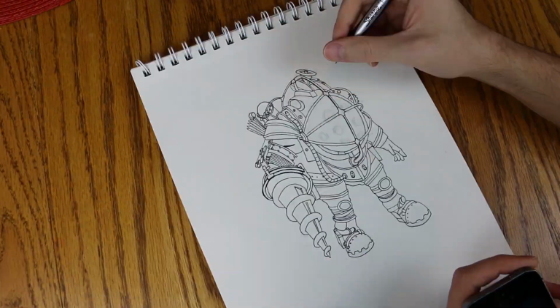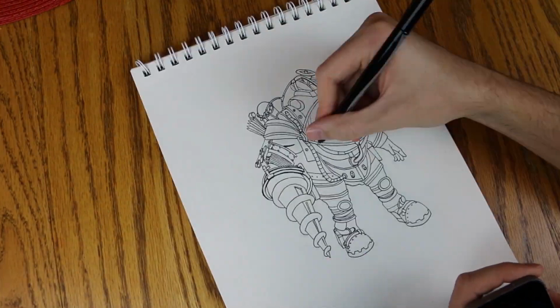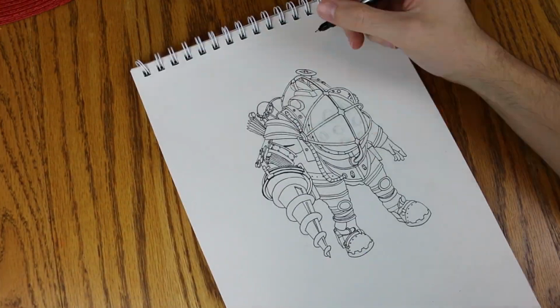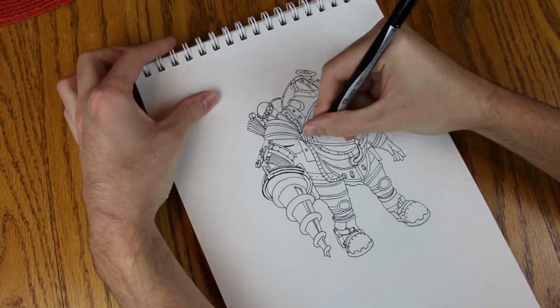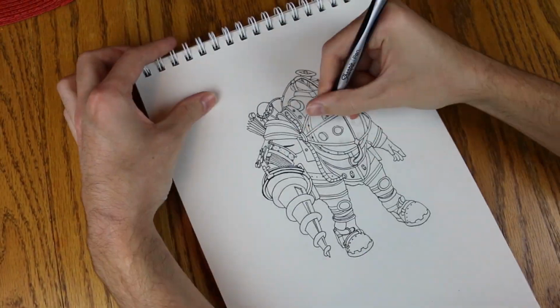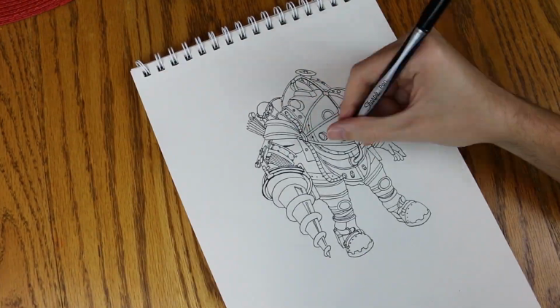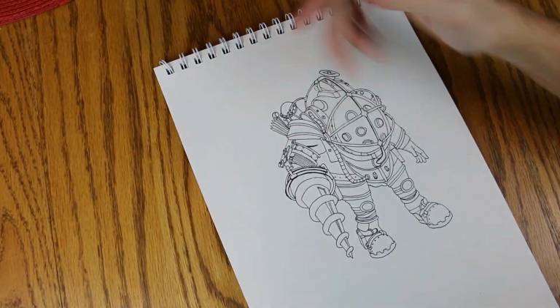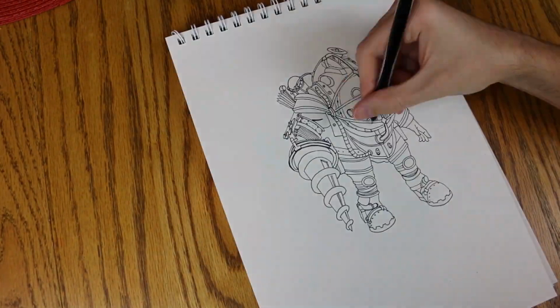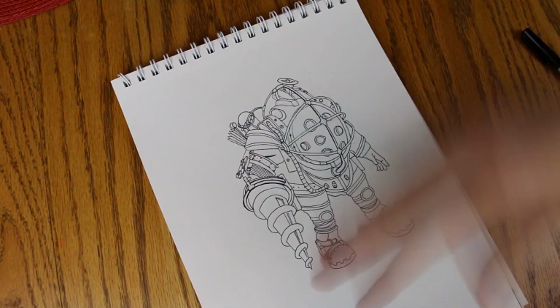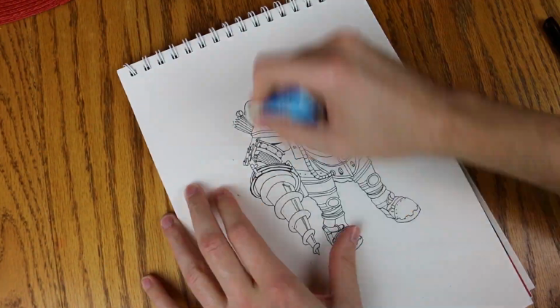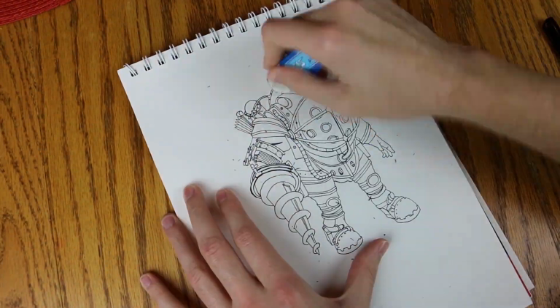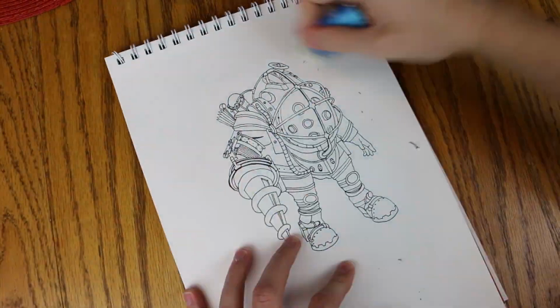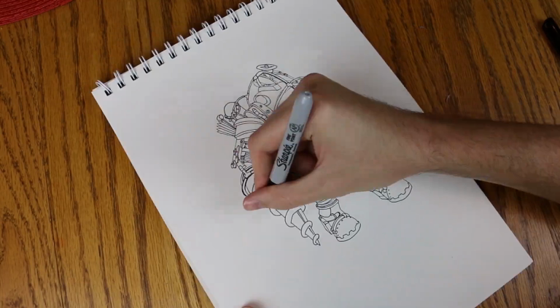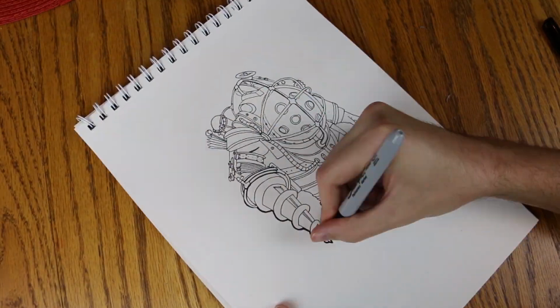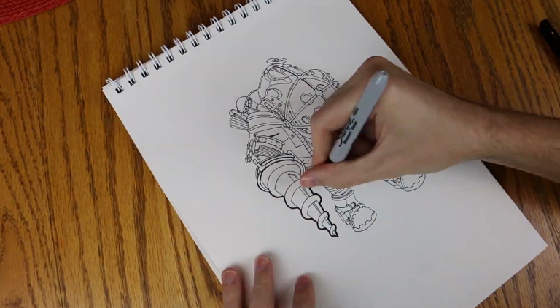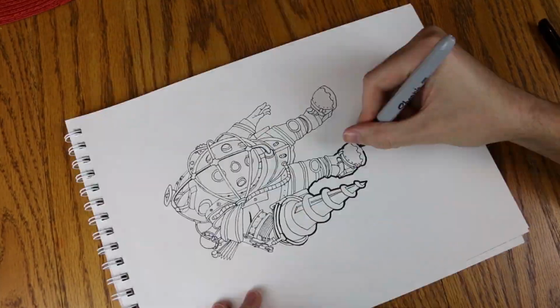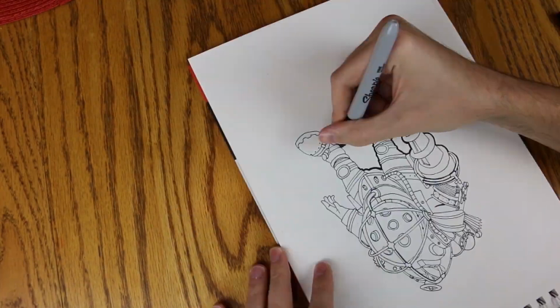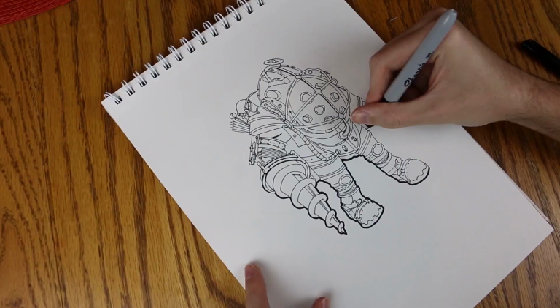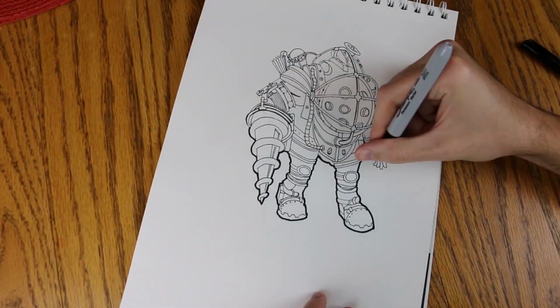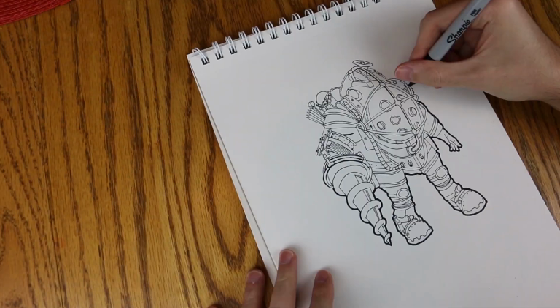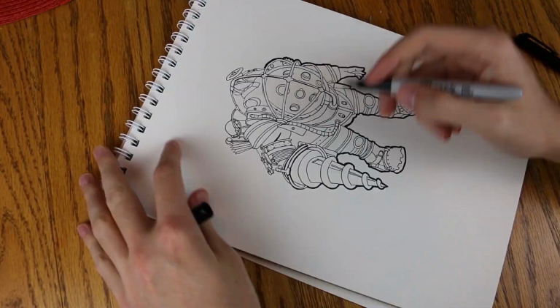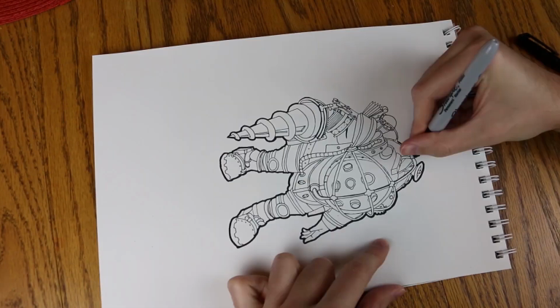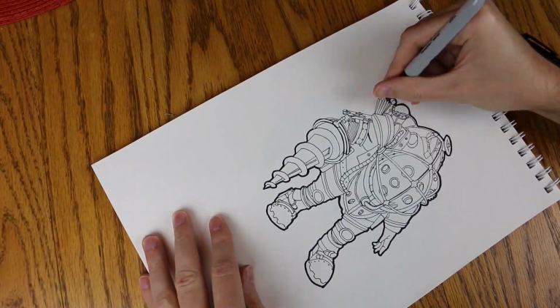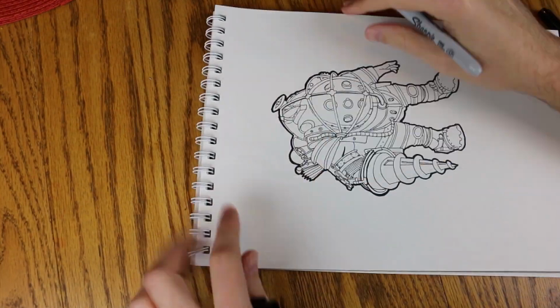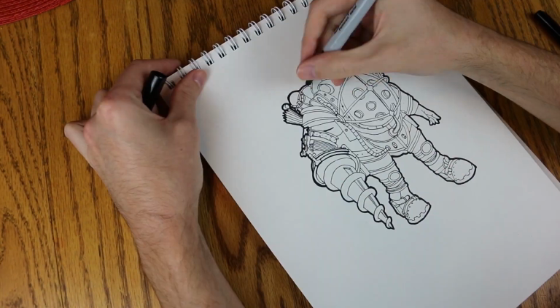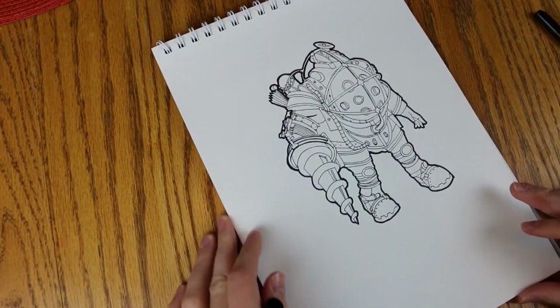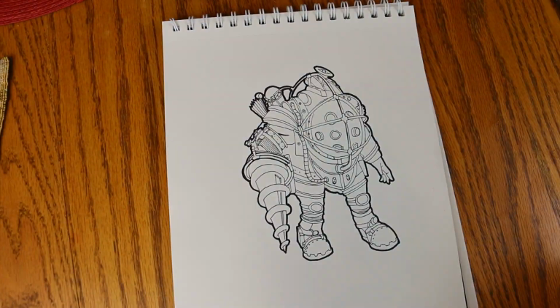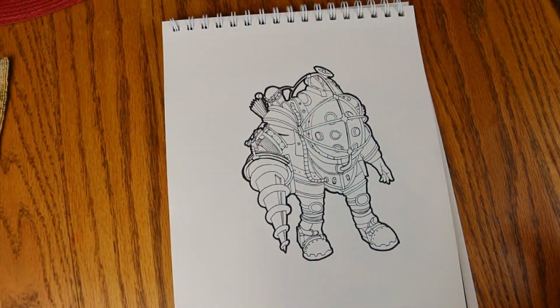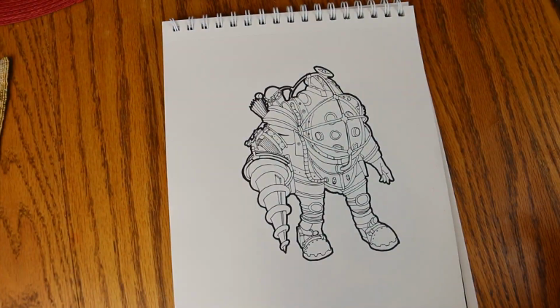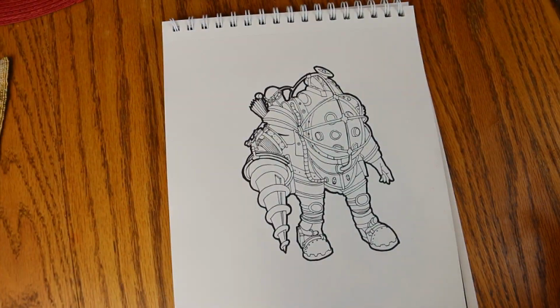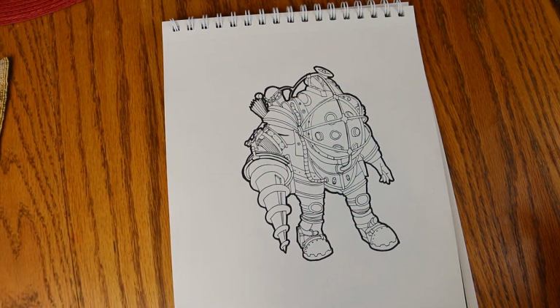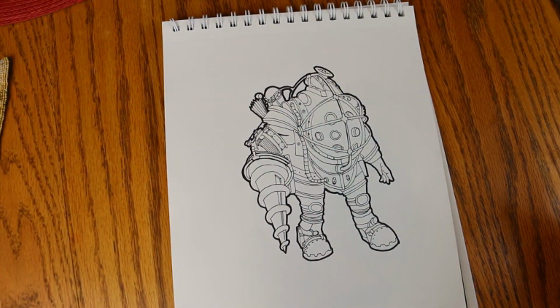And when I'm done, I'll erase the leftover pencil marks, outline with a thicker marker, and now it's finally time to add some colors.